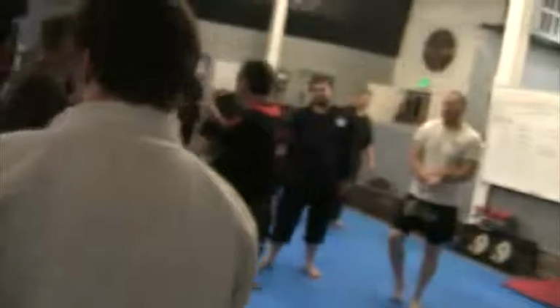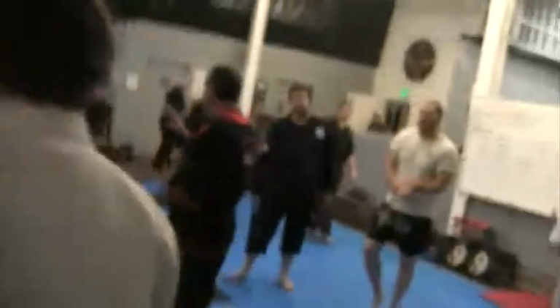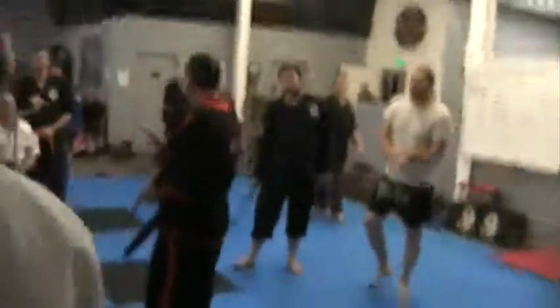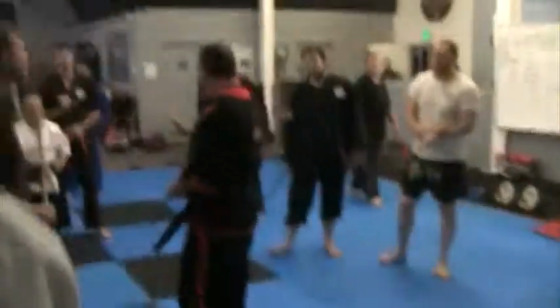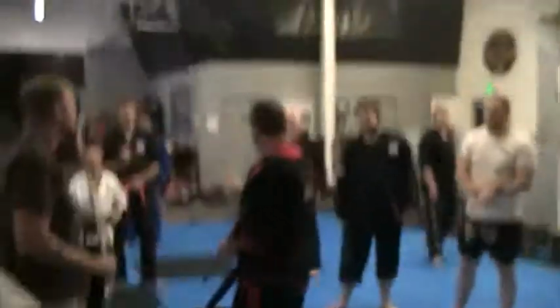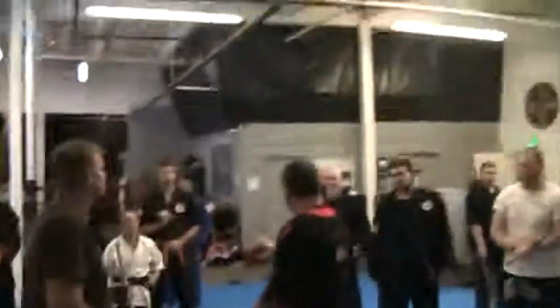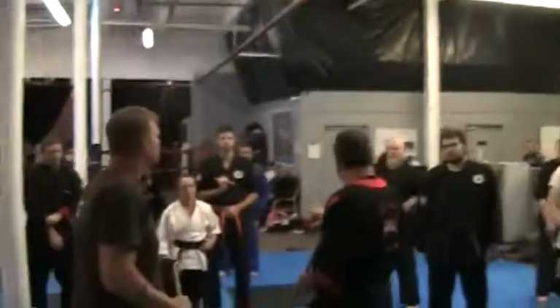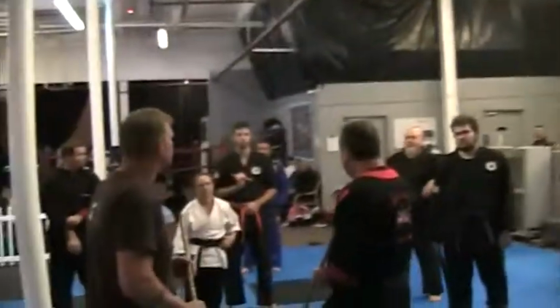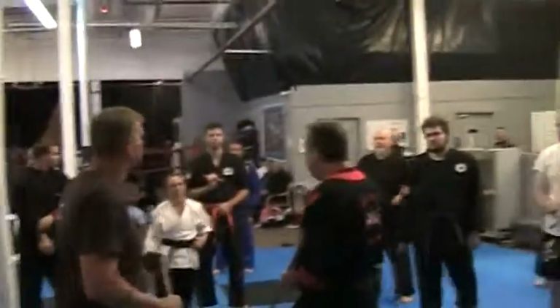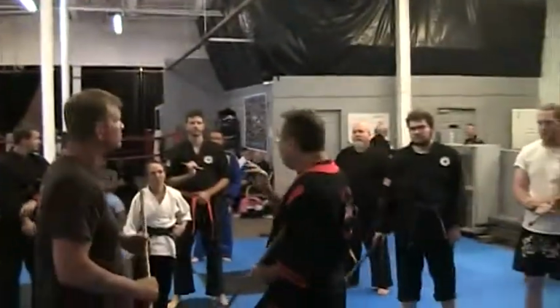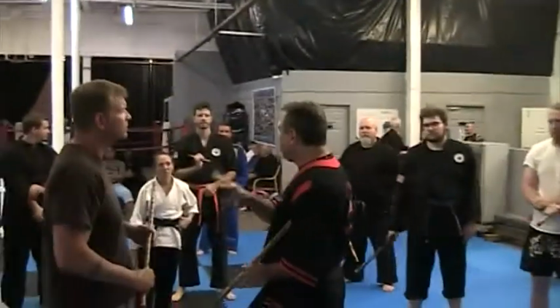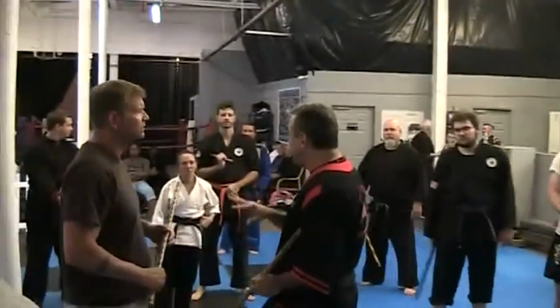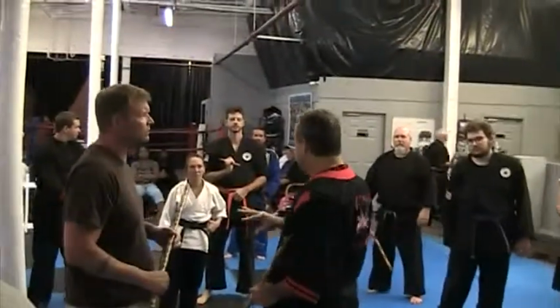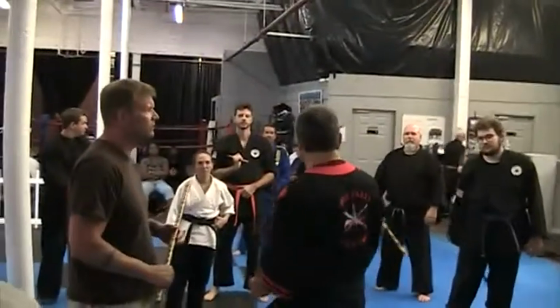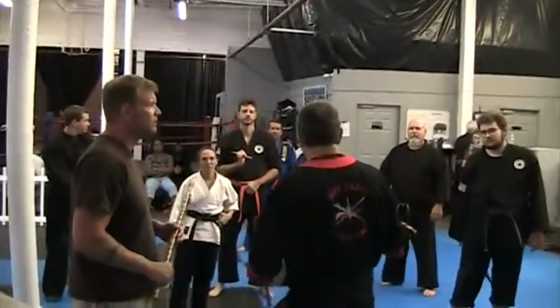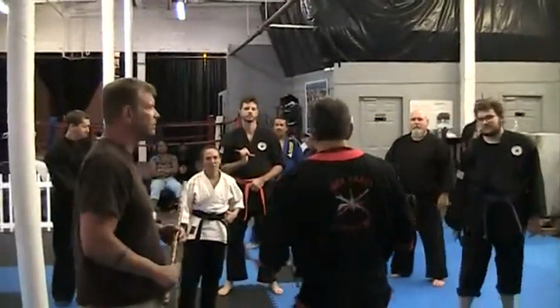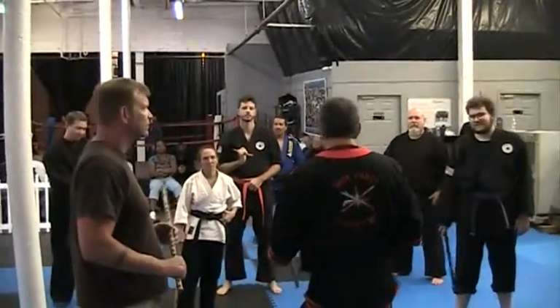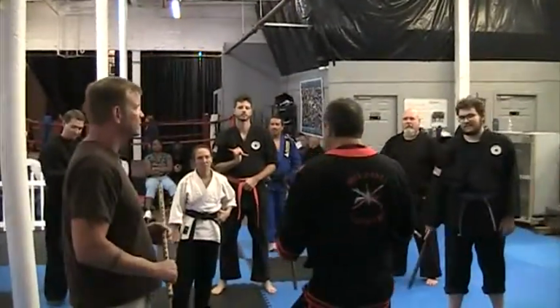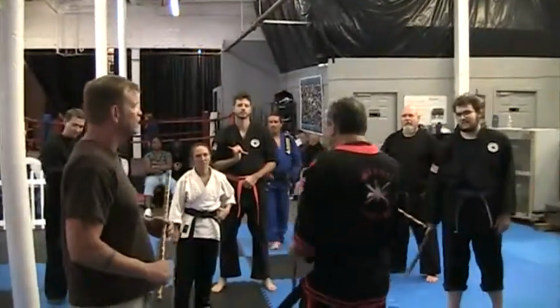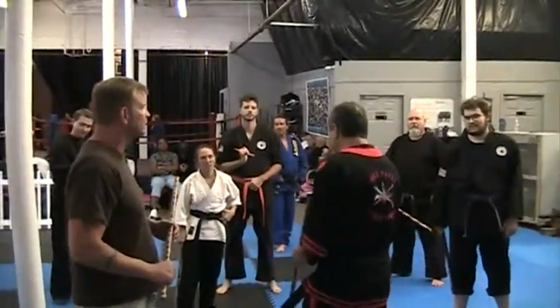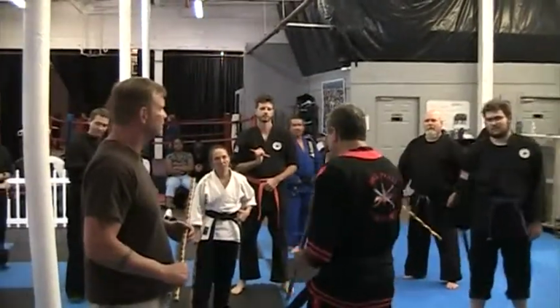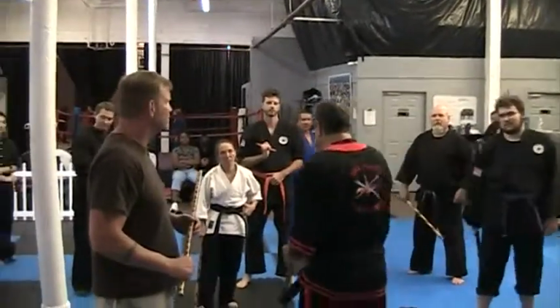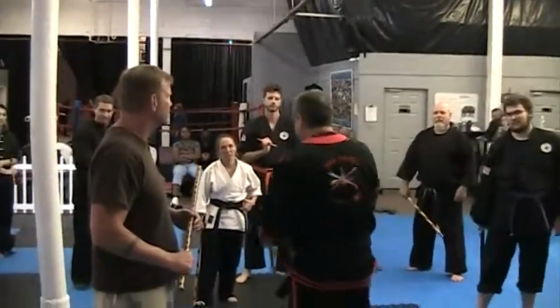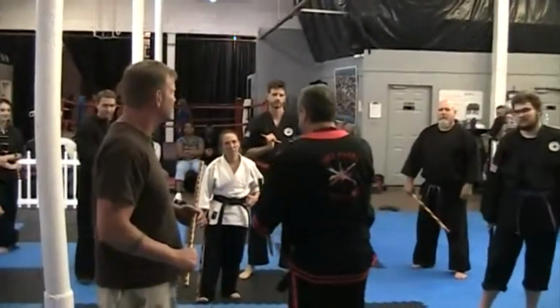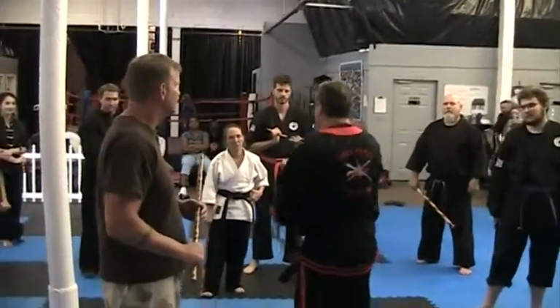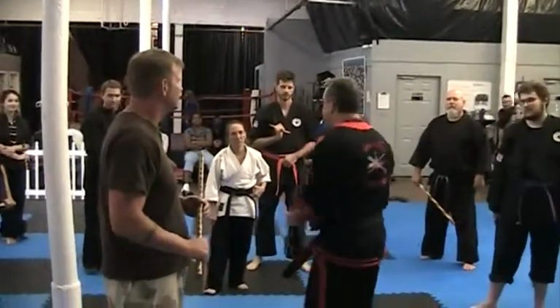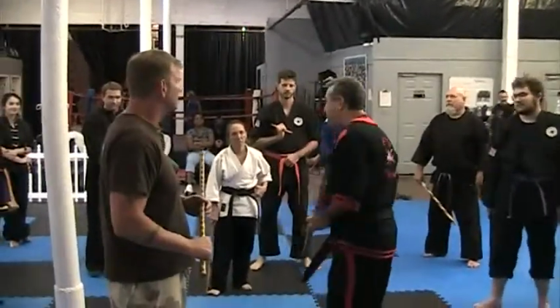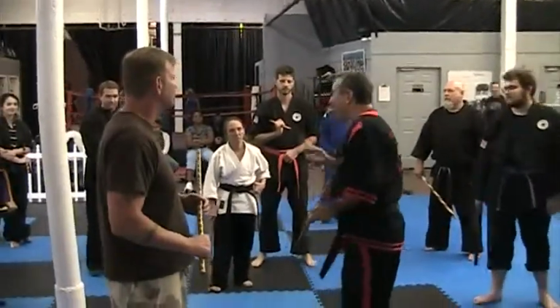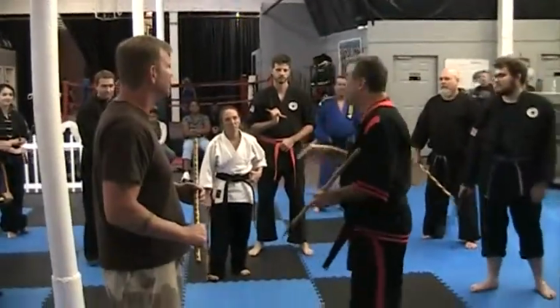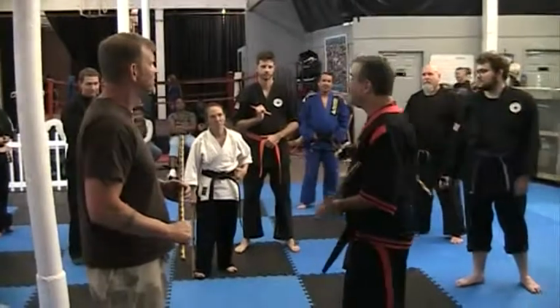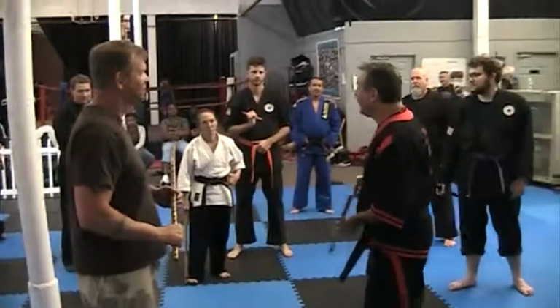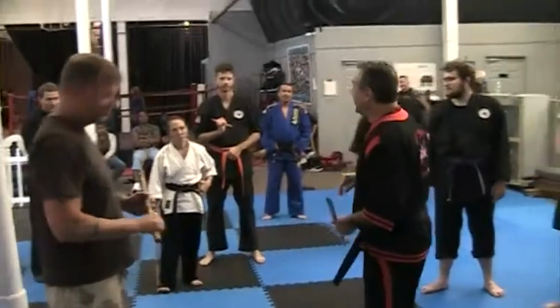We've done some counter striking, we've done some disarming, now let's do locking. I know you Jiu Jitsu guys are going to like that.